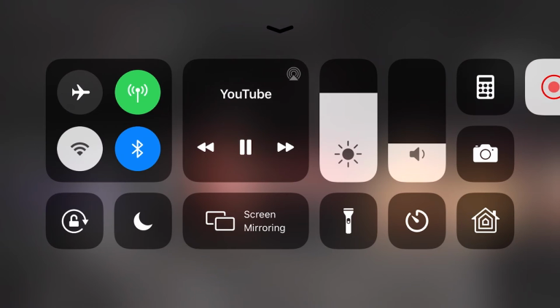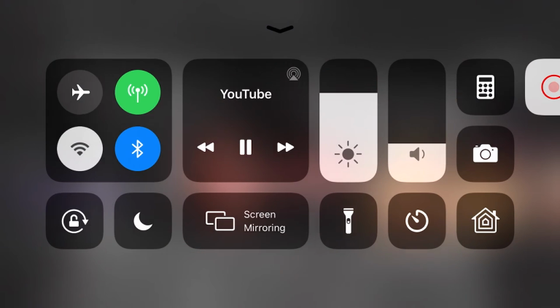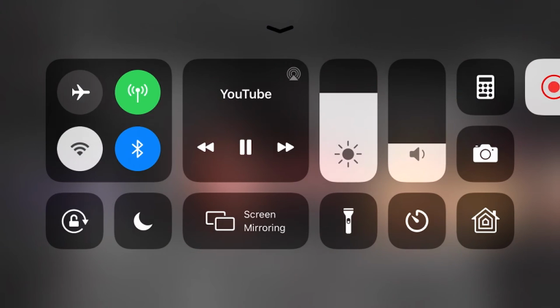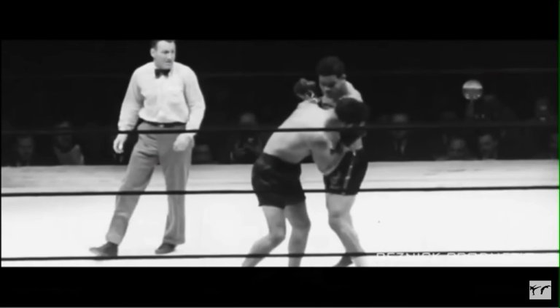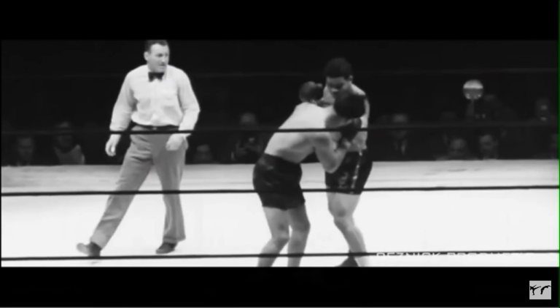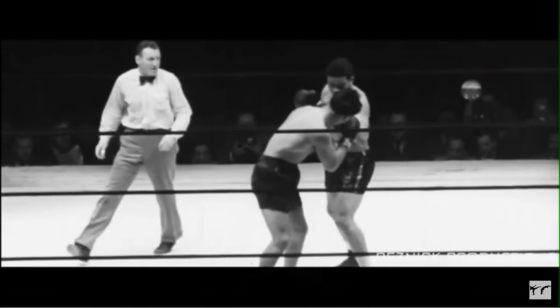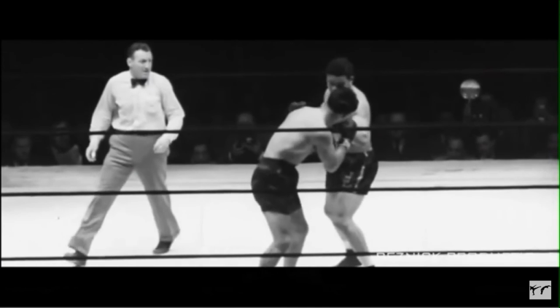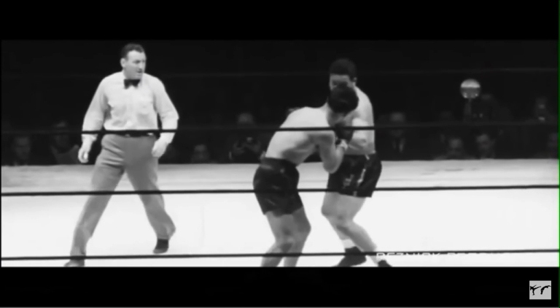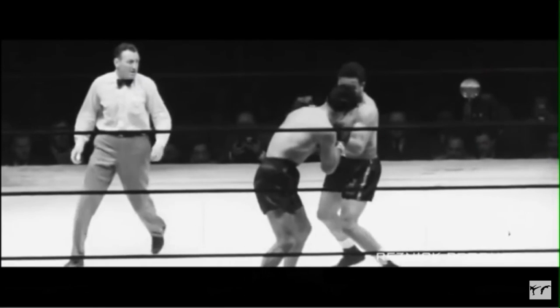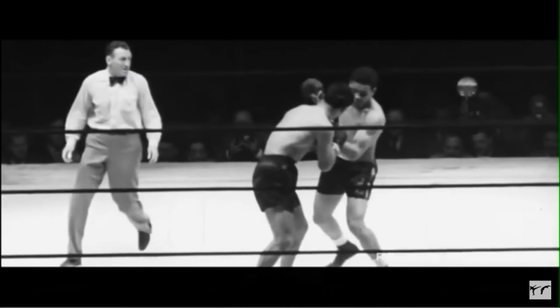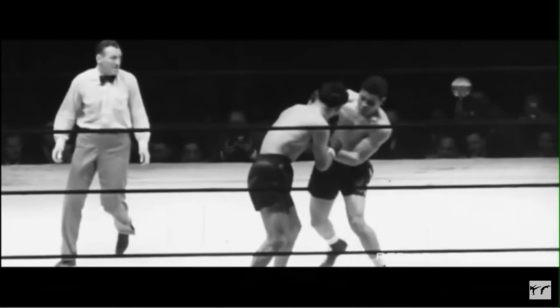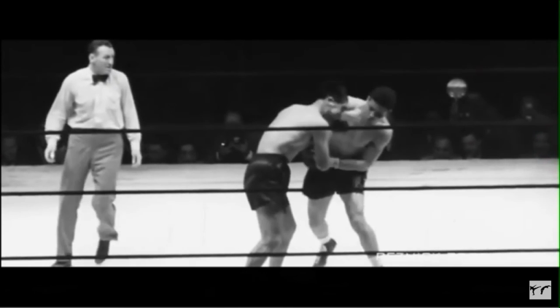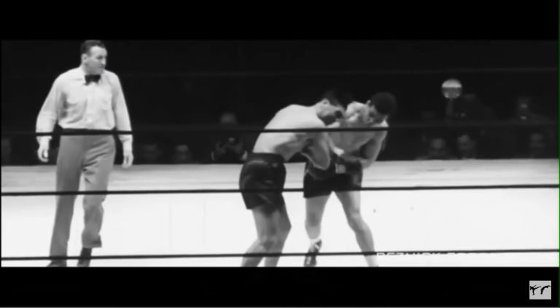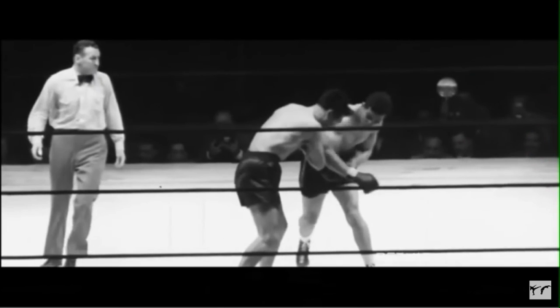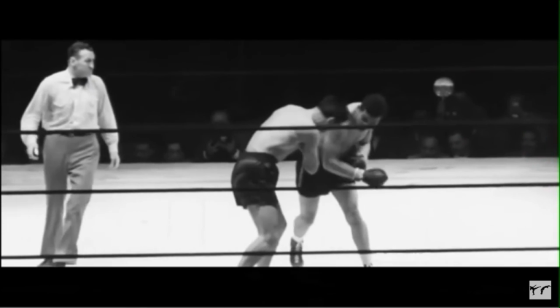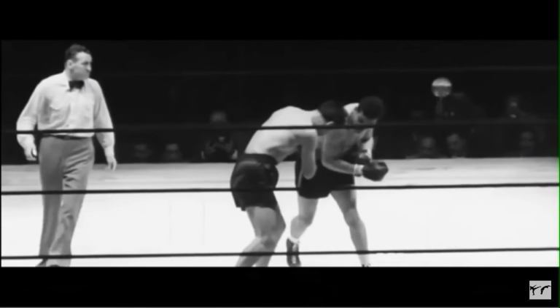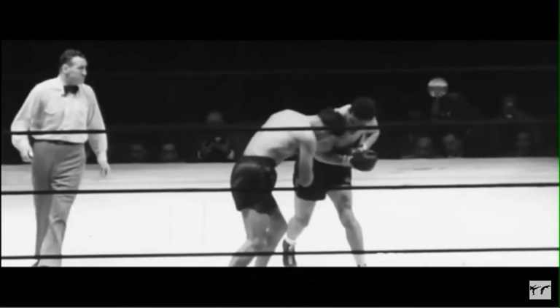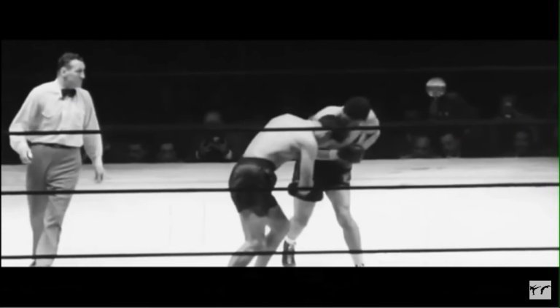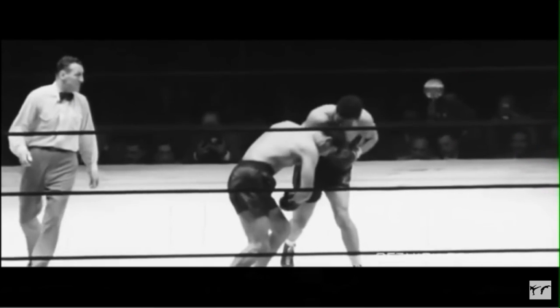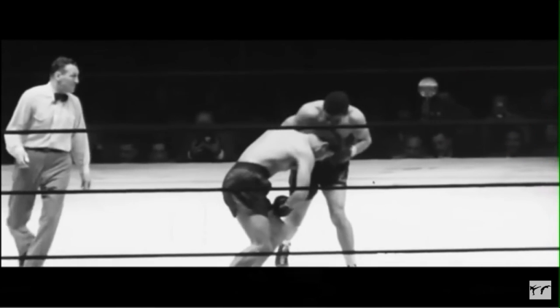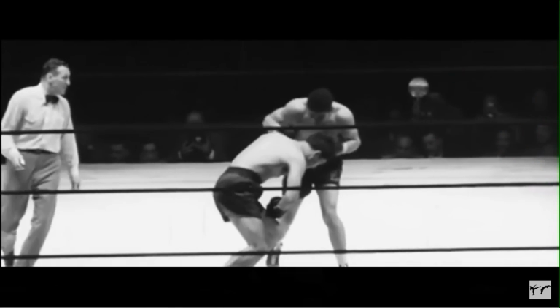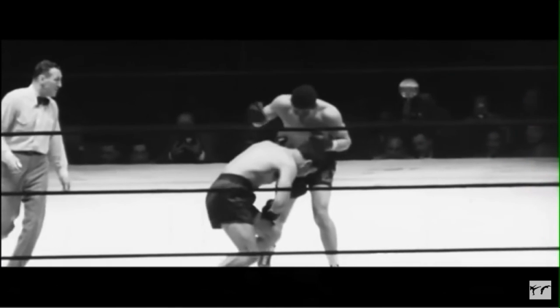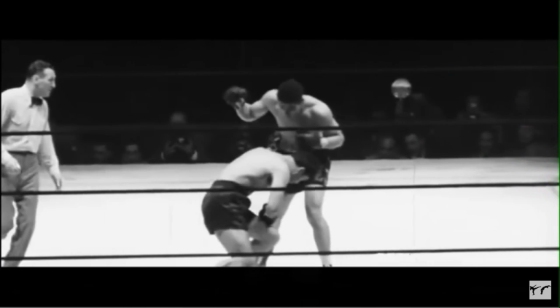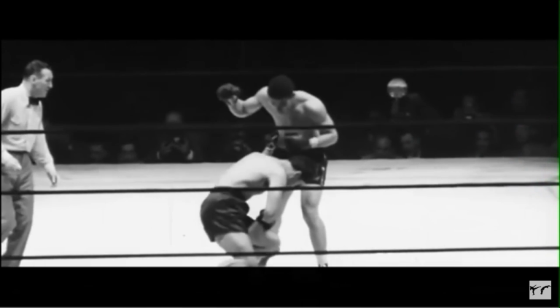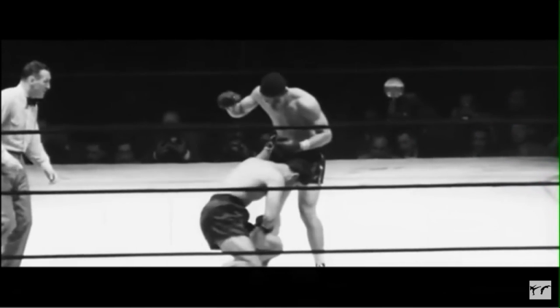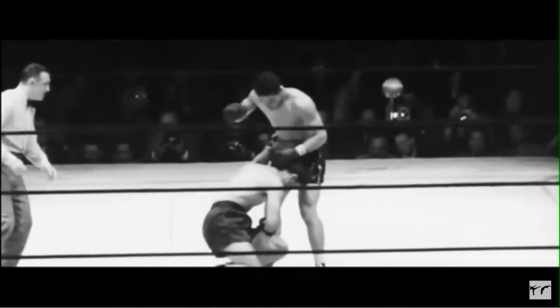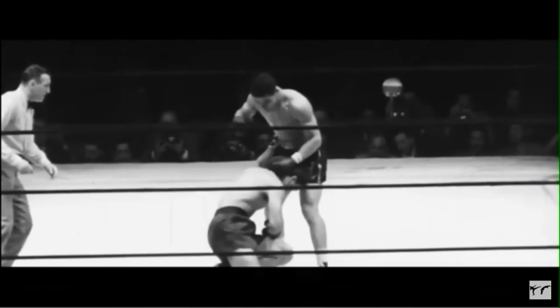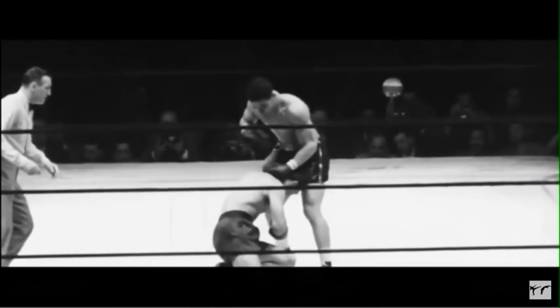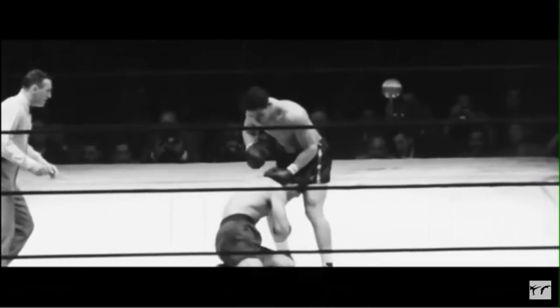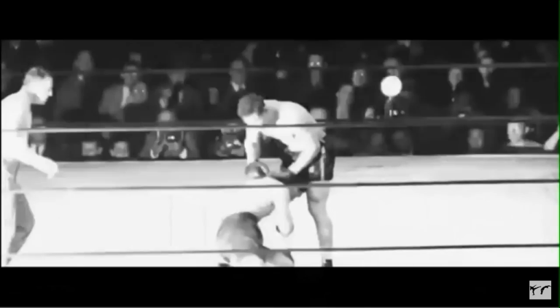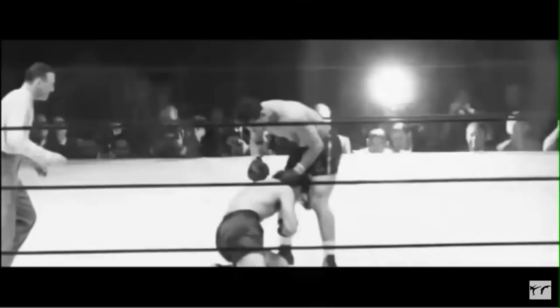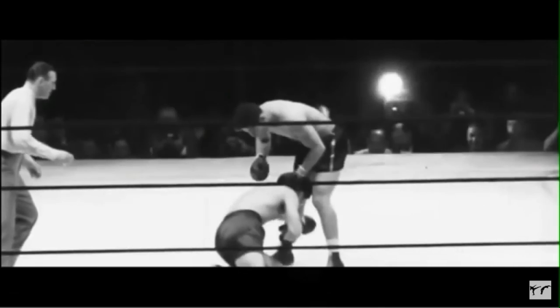Notice the rear foot of Joe Louis, turning and creating all the power and leverage over the right hand.